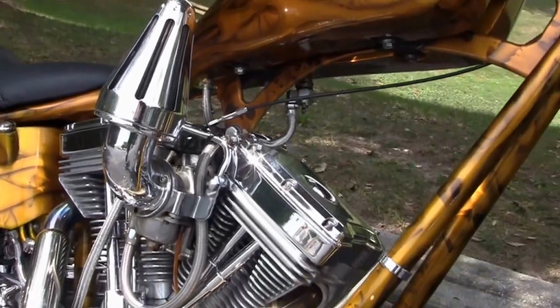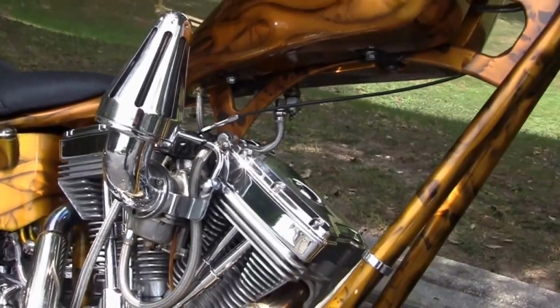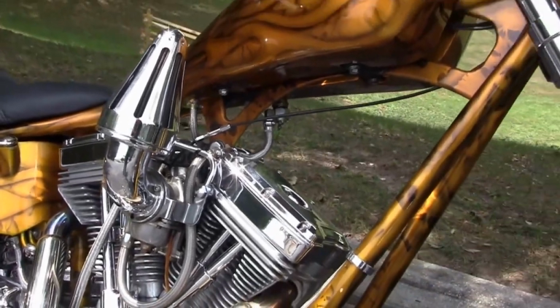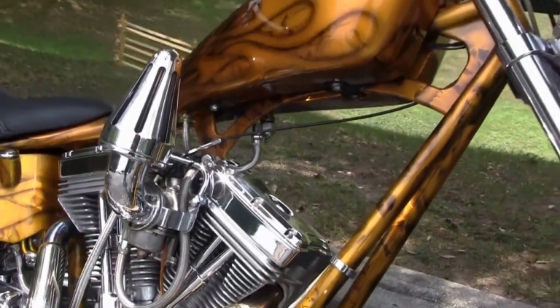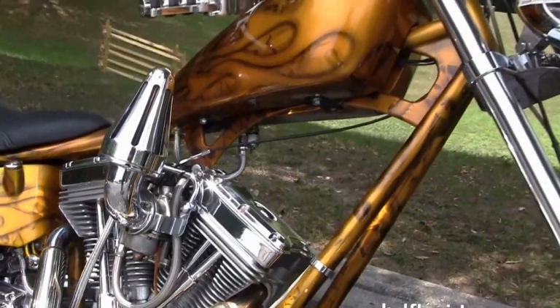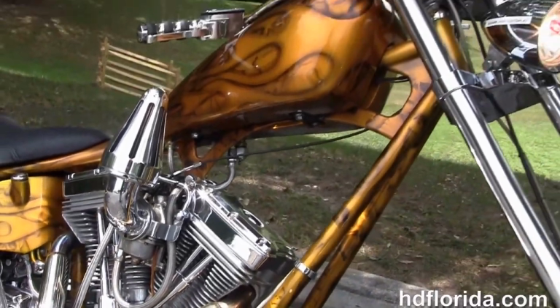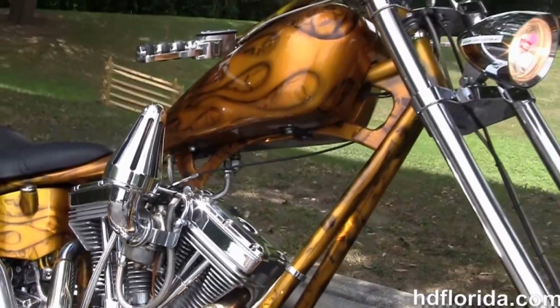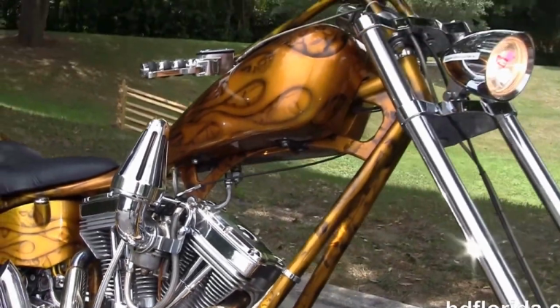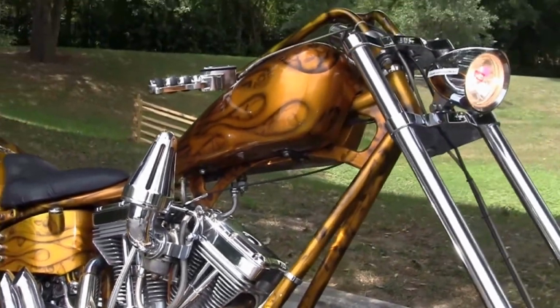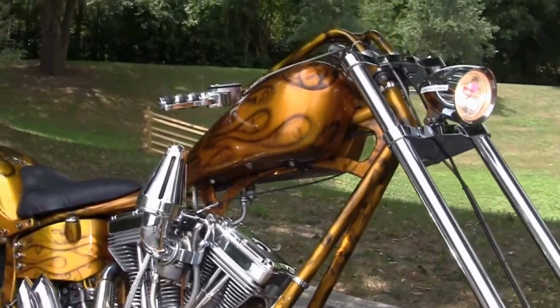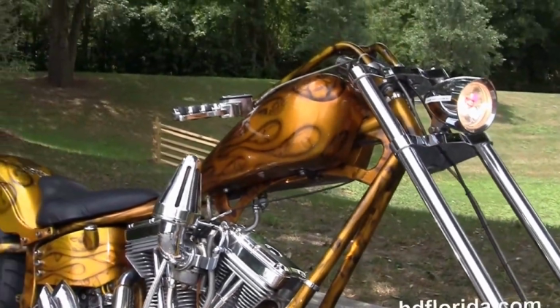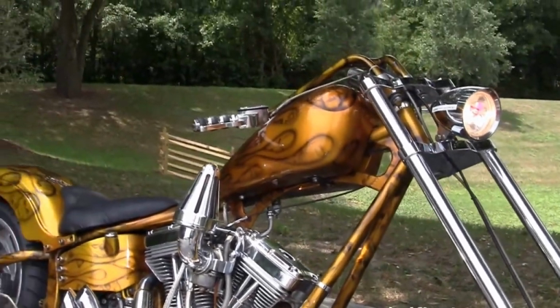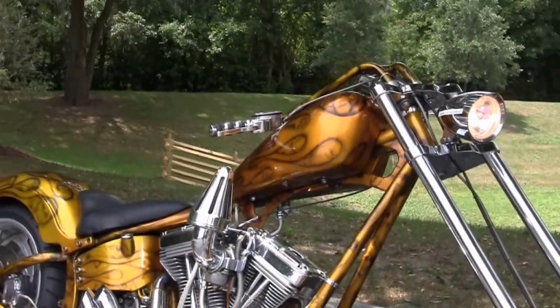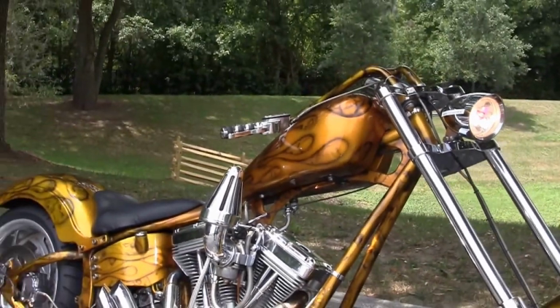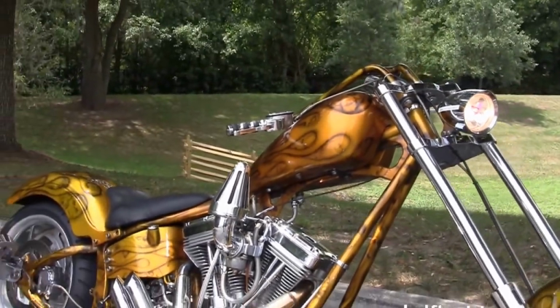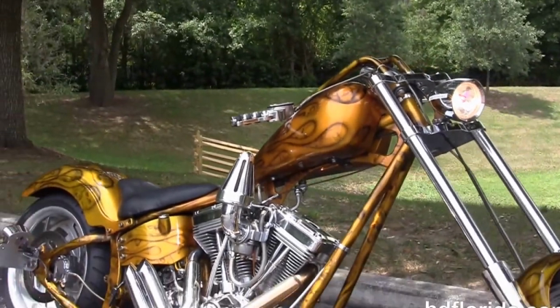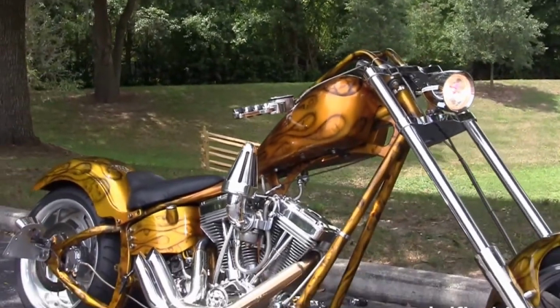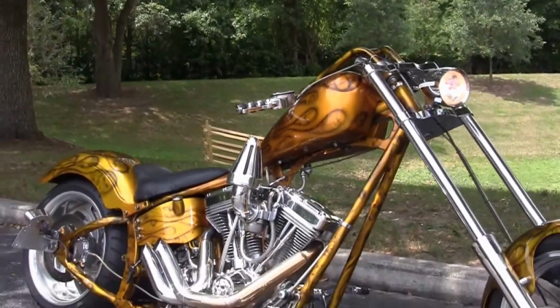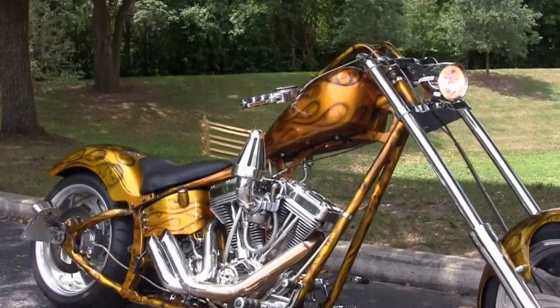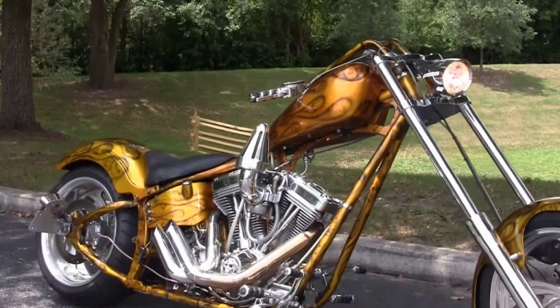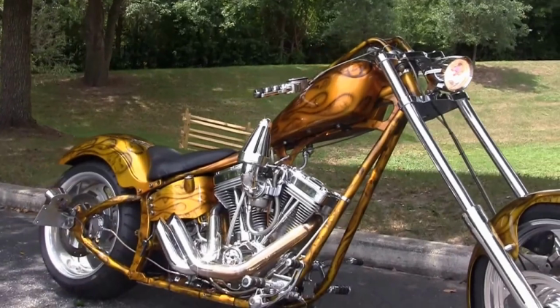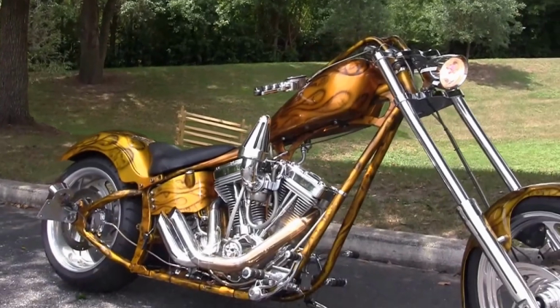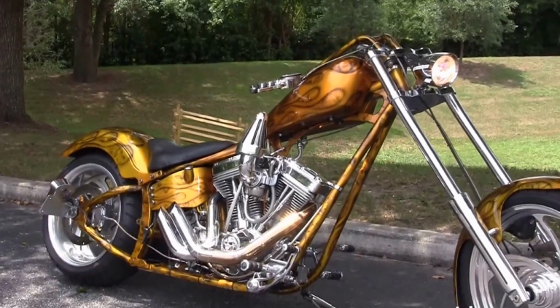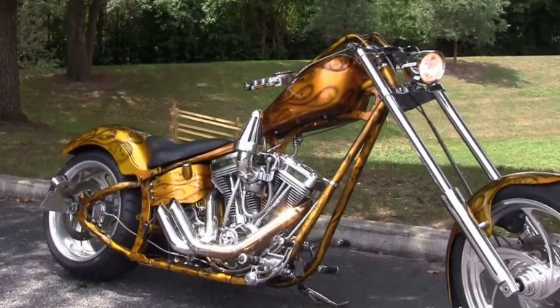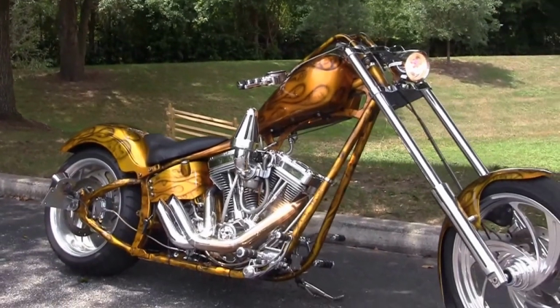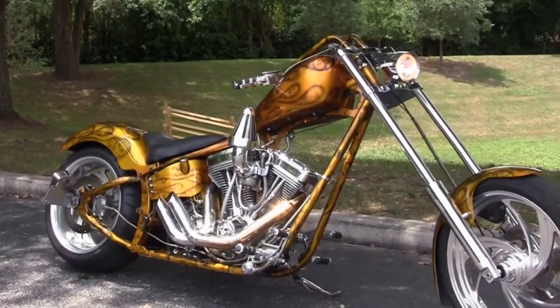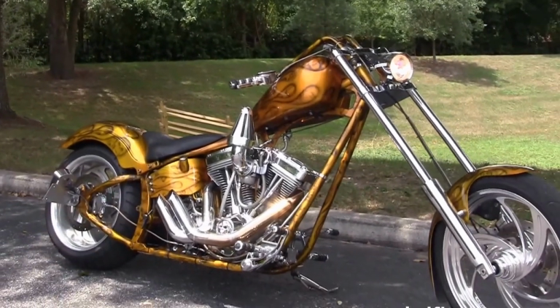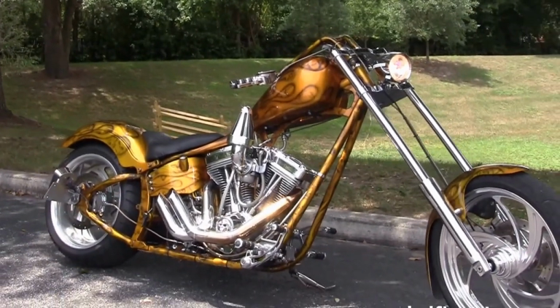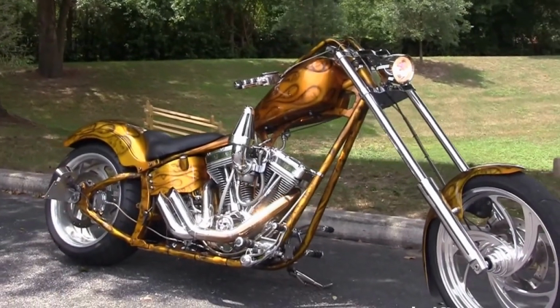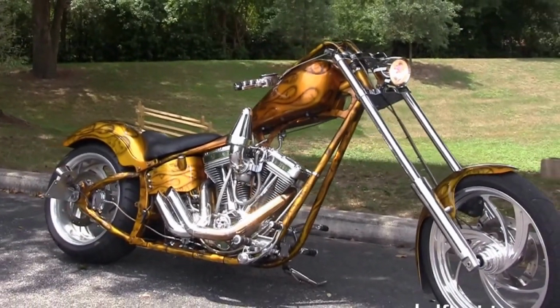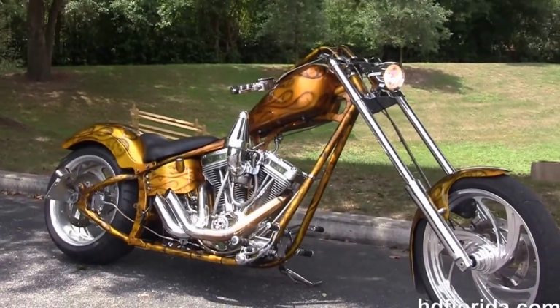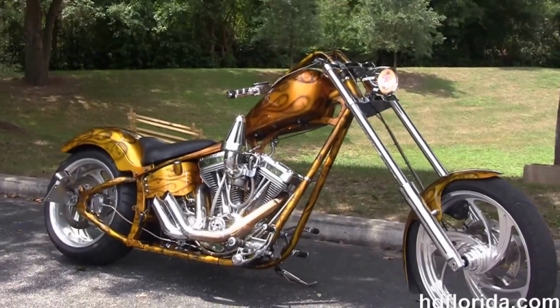We've financed used Harley Davidsons up to 72 months here at the world famous Harley Davidson of Florida. All bikes are fully serviced and safety inspected.